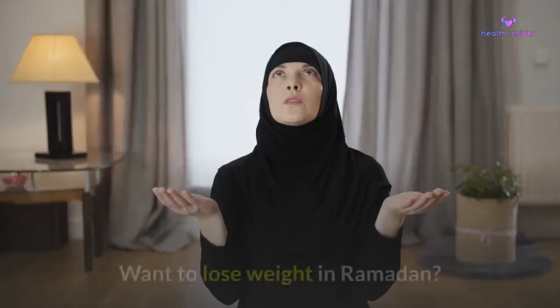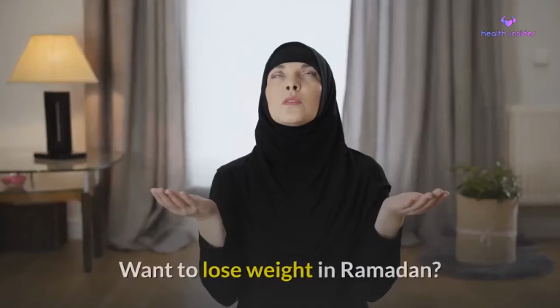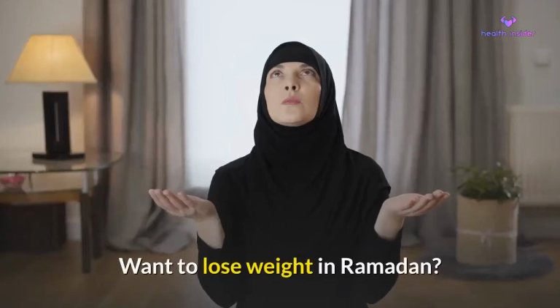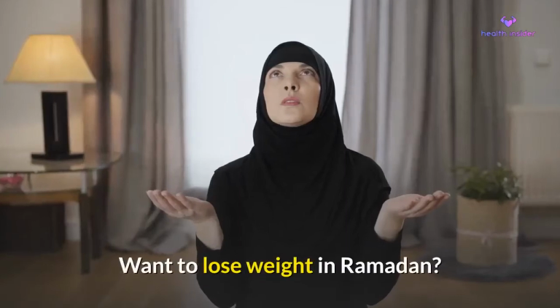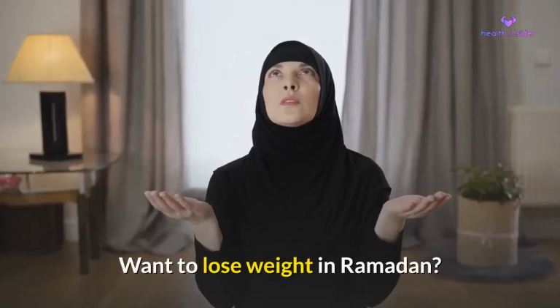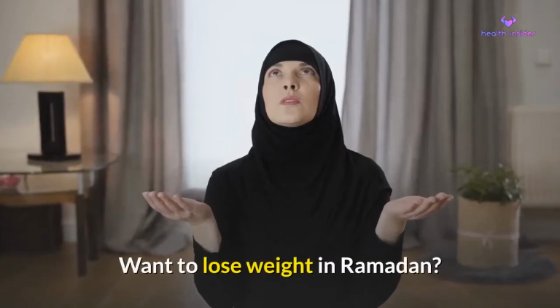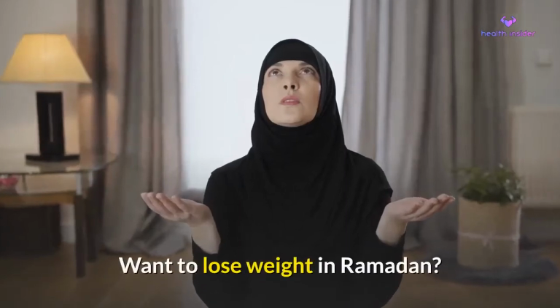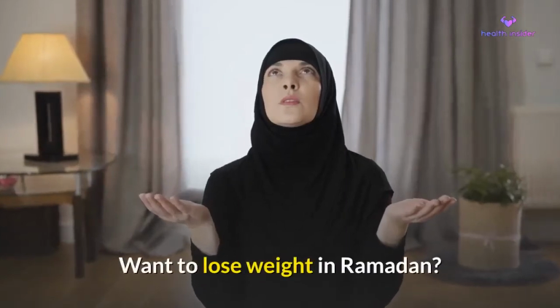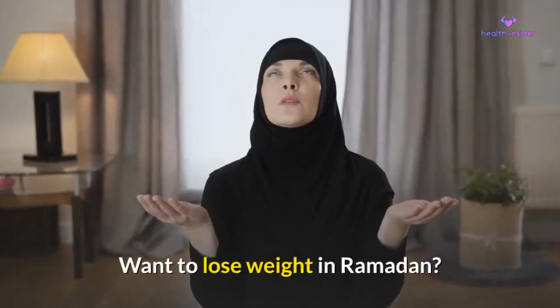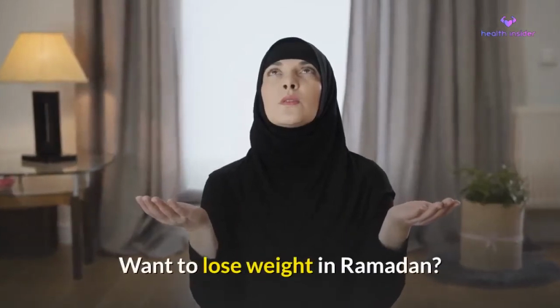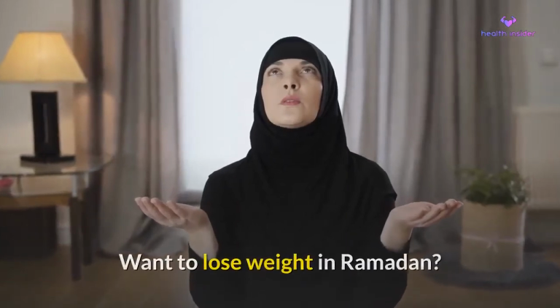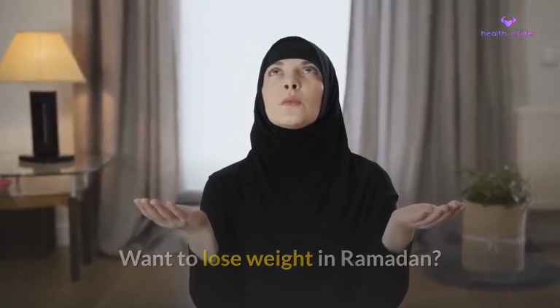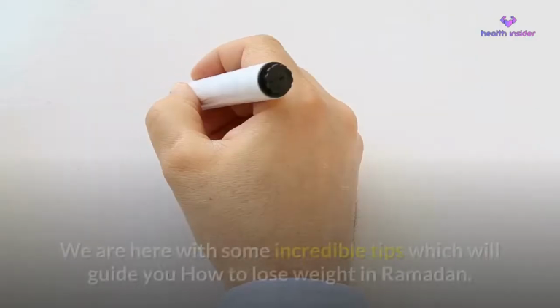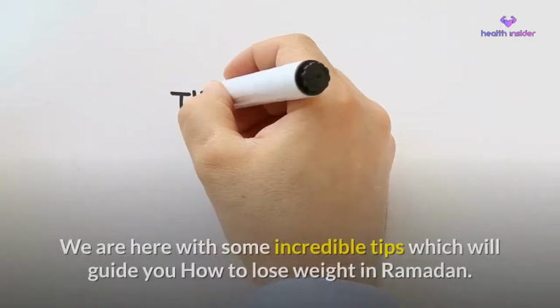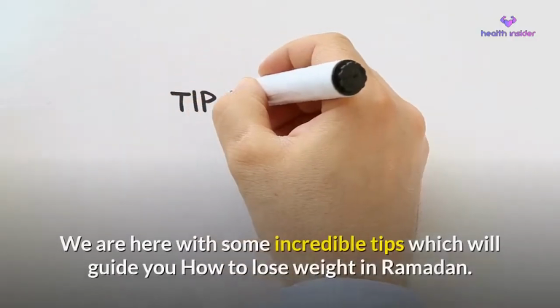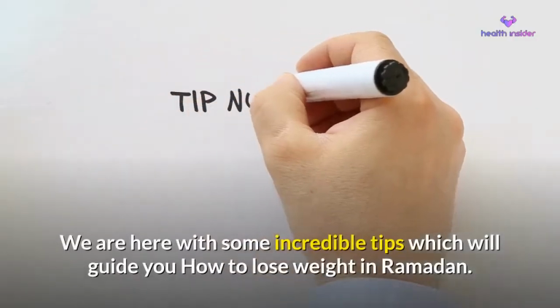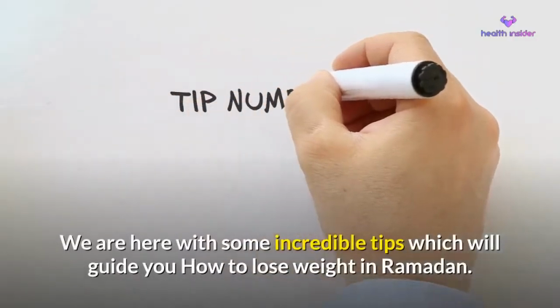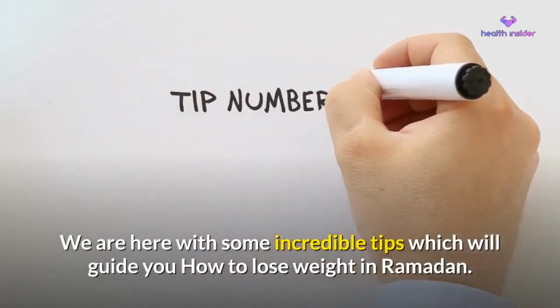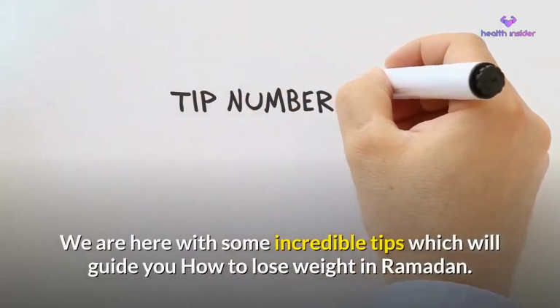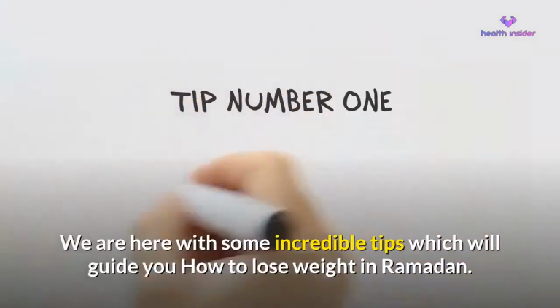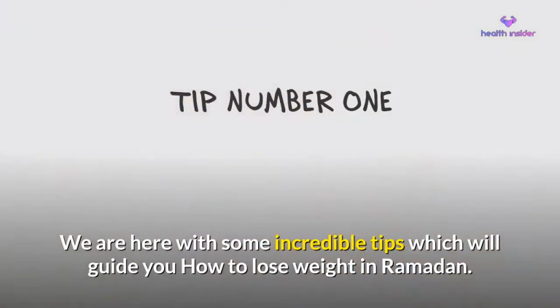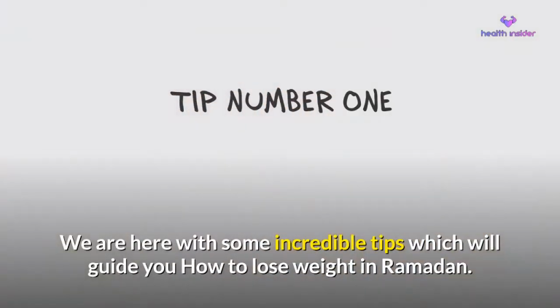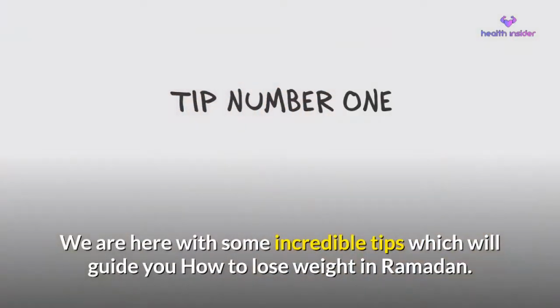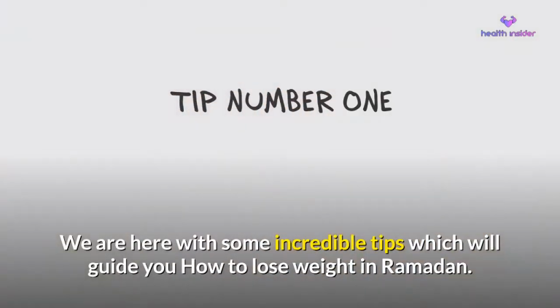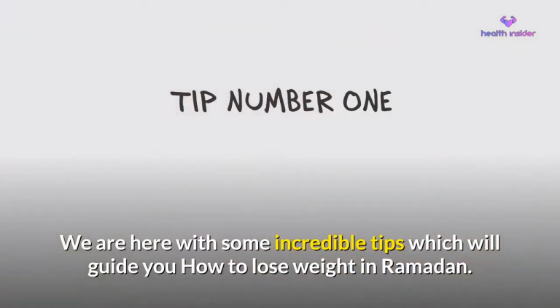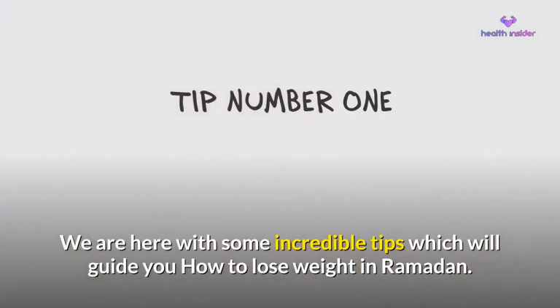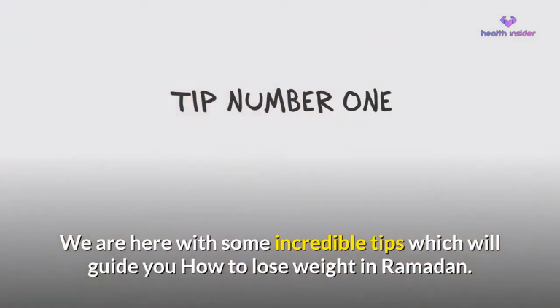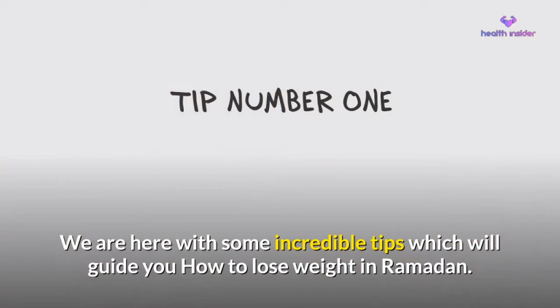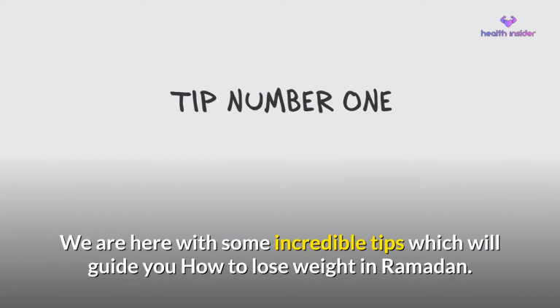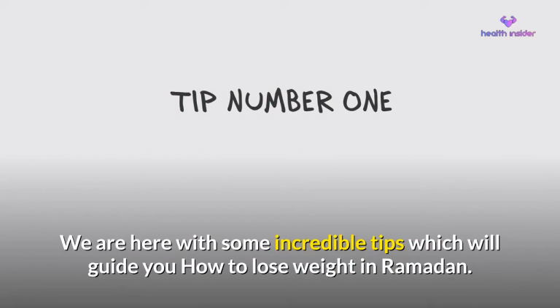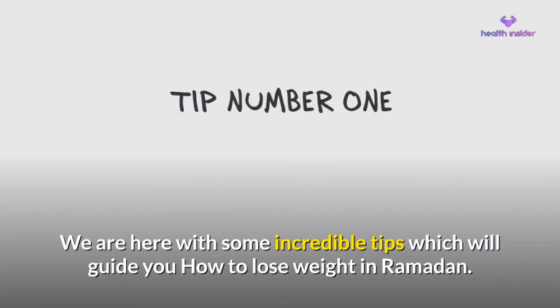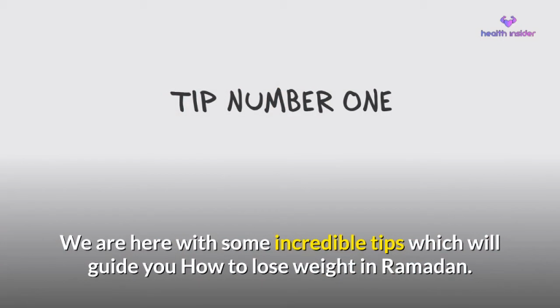Want to lose weight in Ramadan? We are here with some incredible tips which will guide you on how to lose weight in Ramadan.